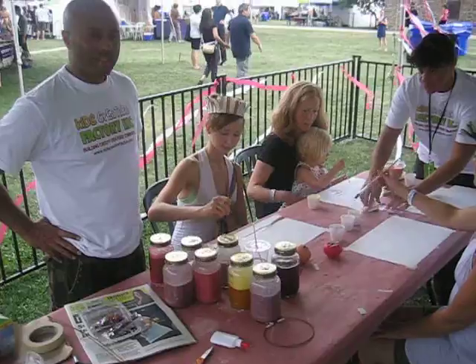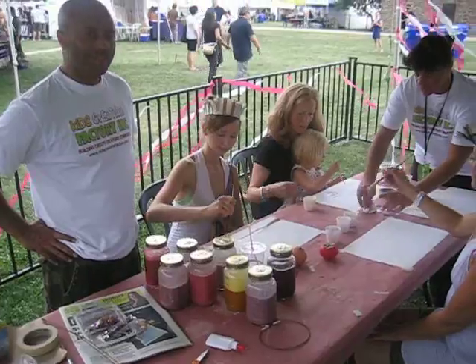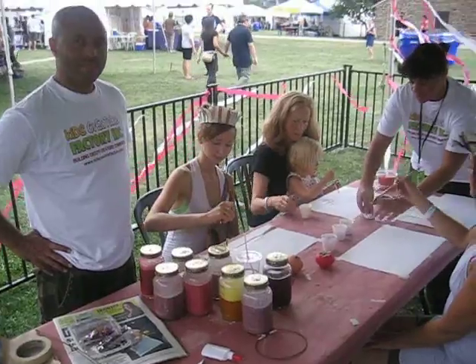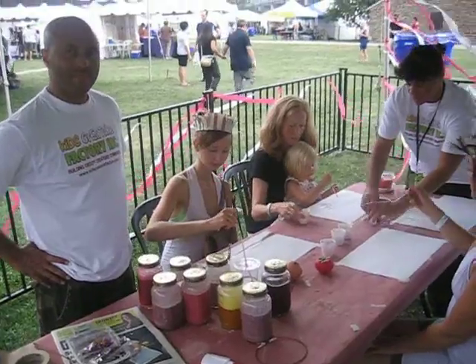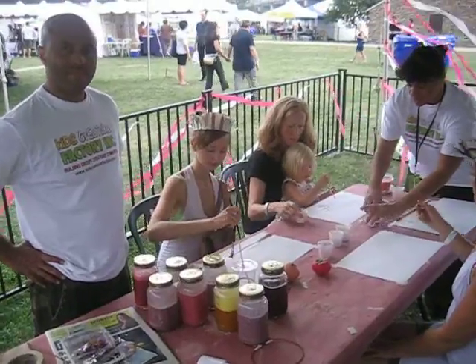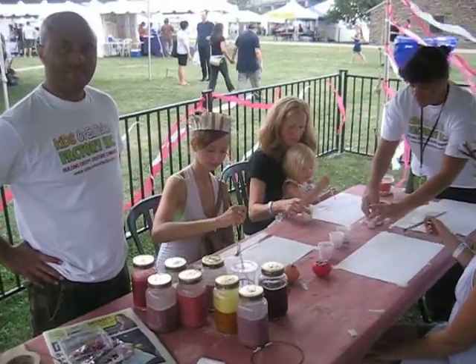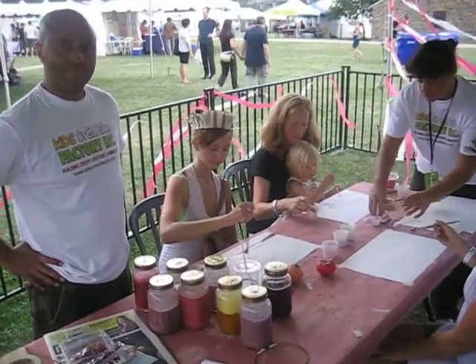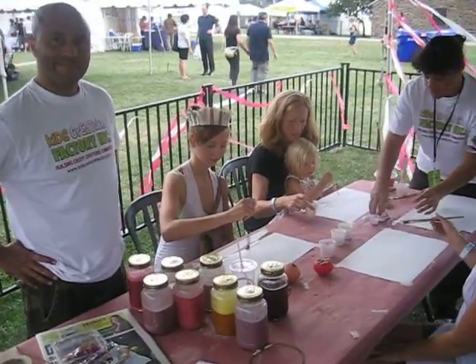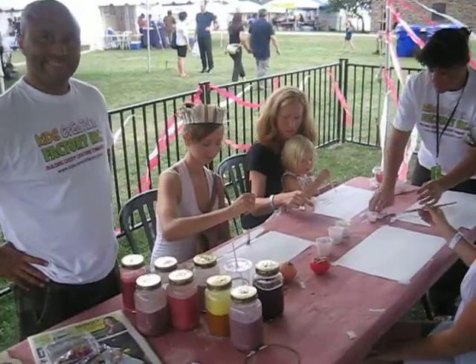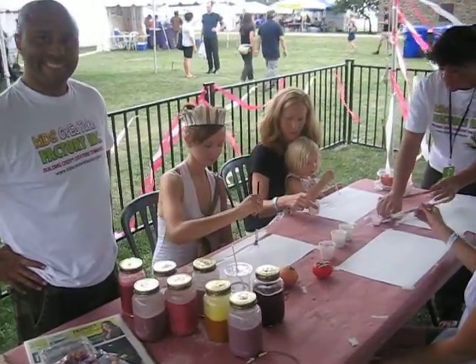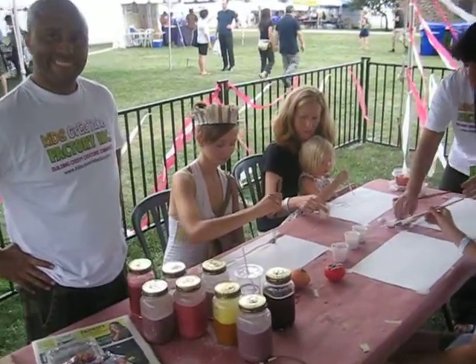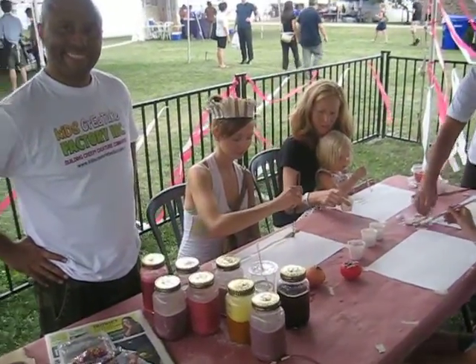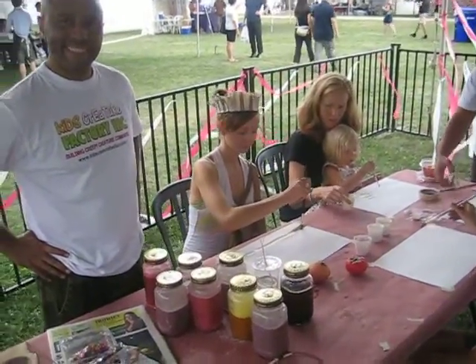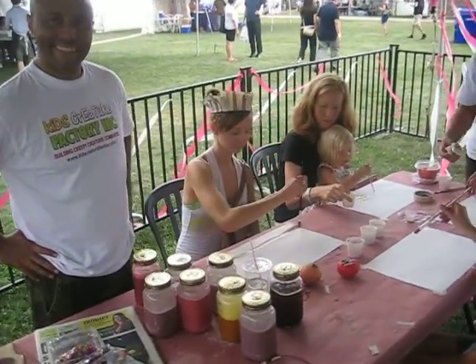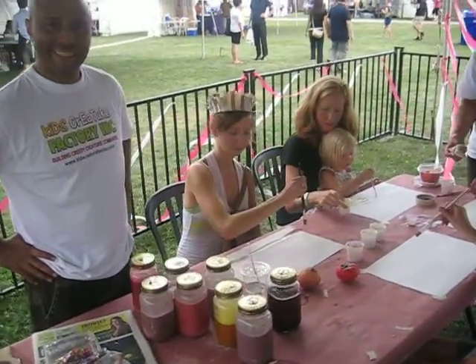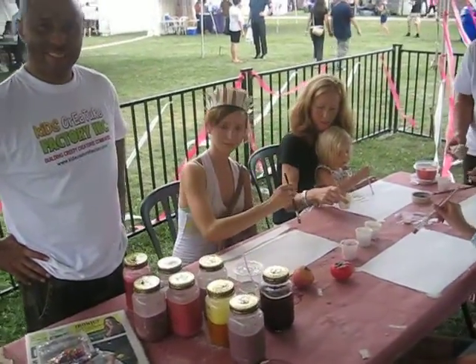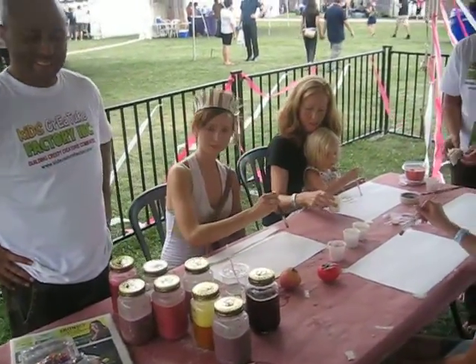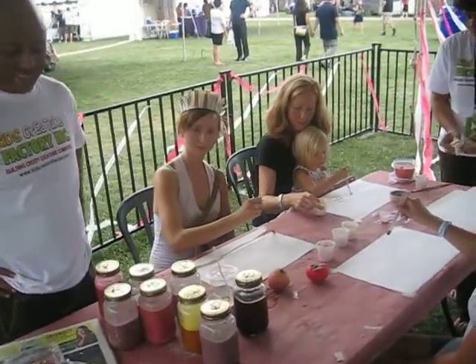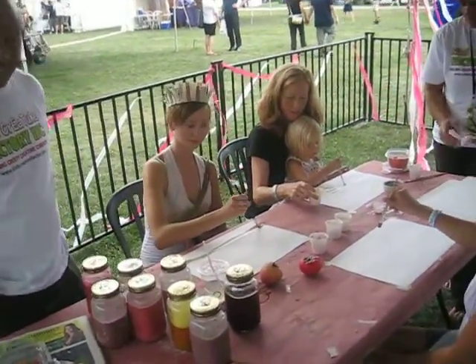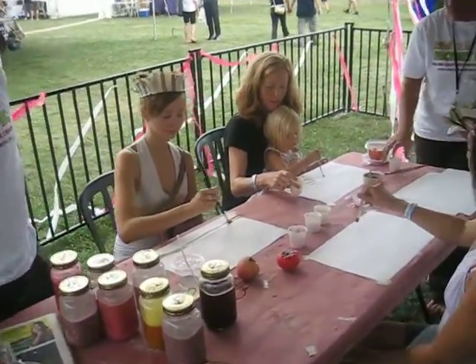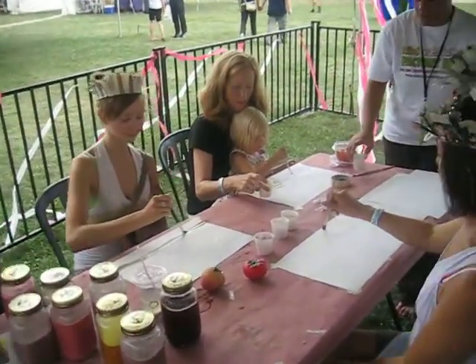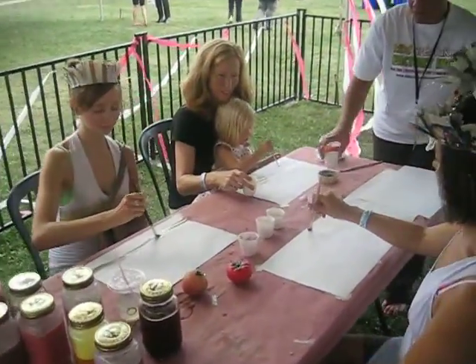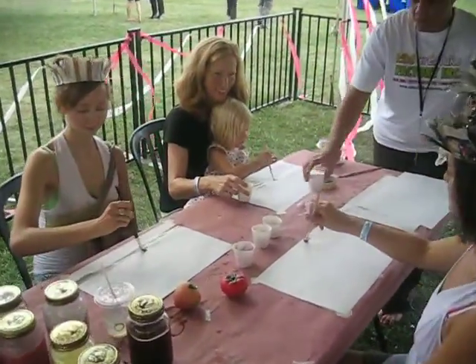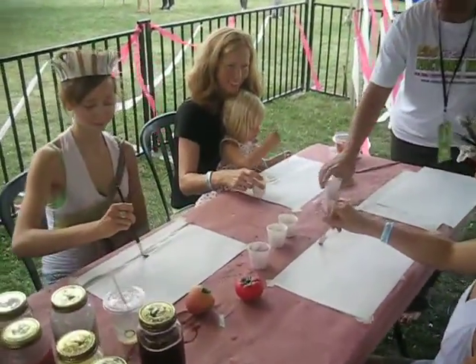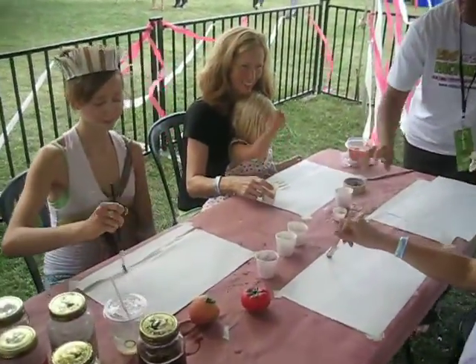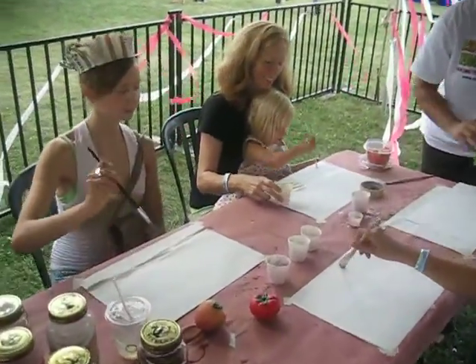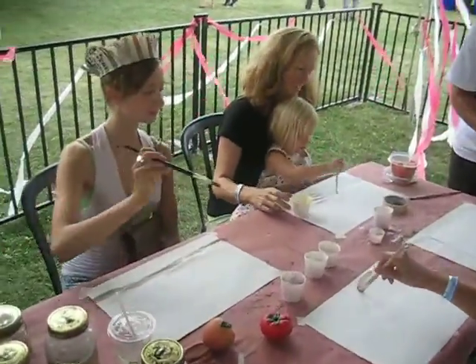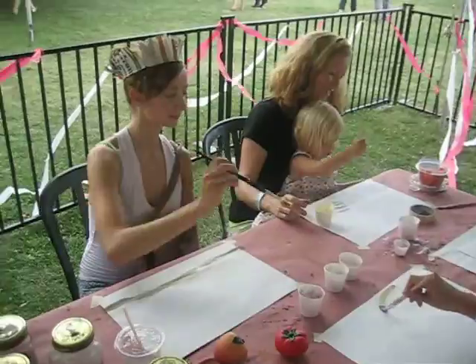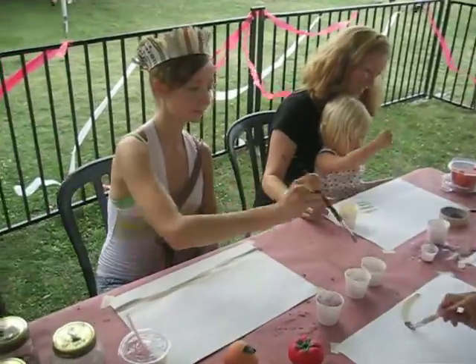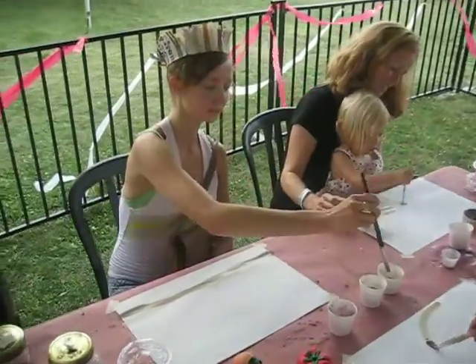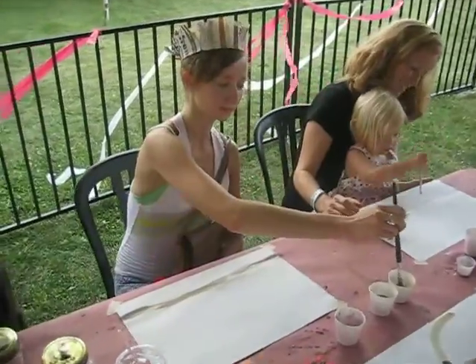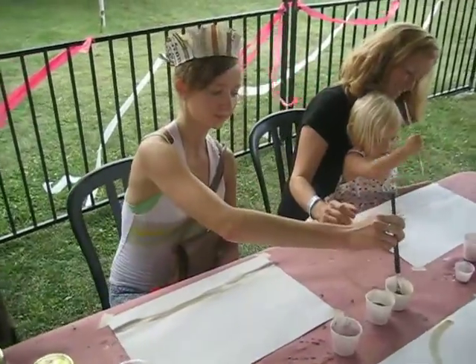So wouldn't you know, we've got two new members here. Anybody can kid around with Kids Creatures Factory.